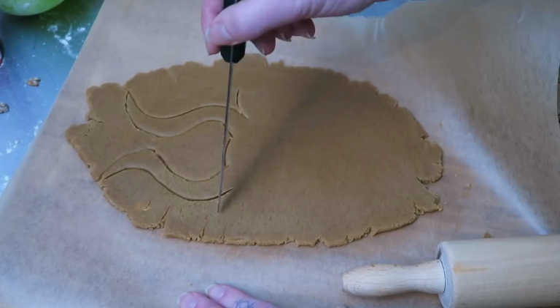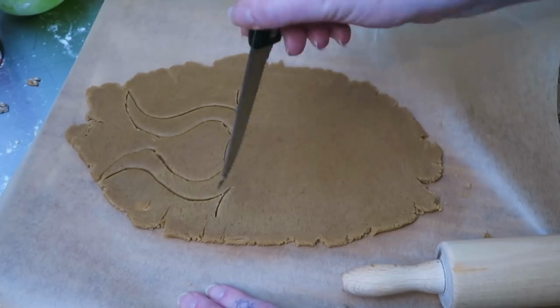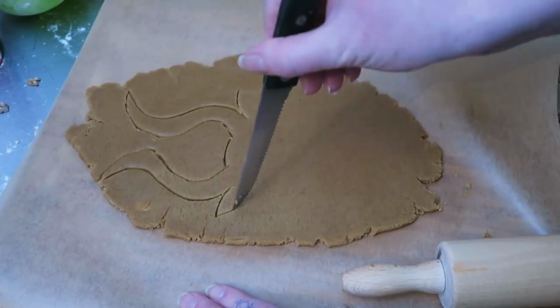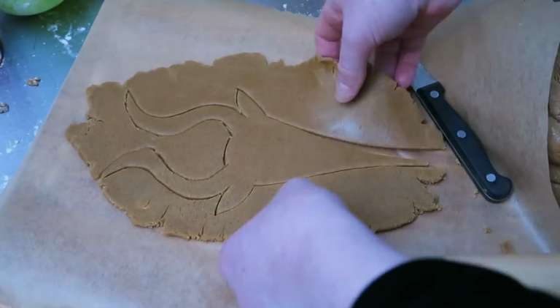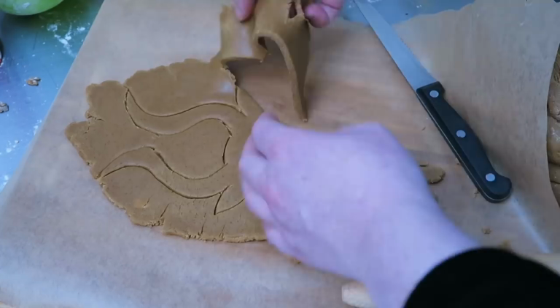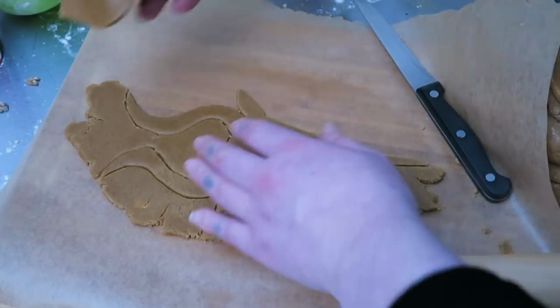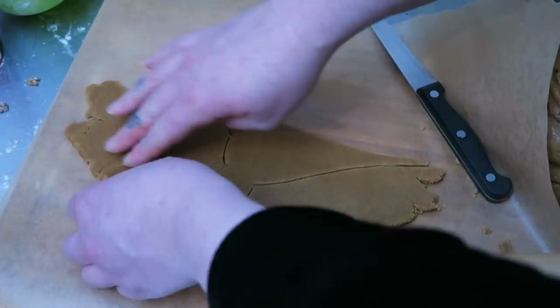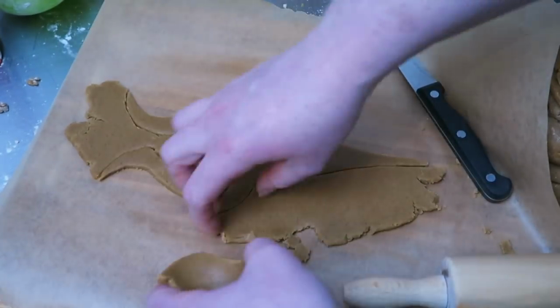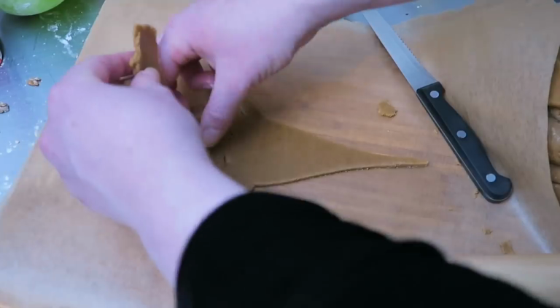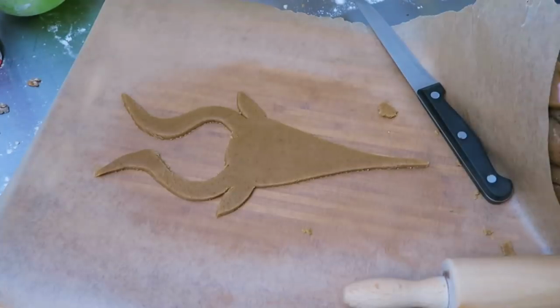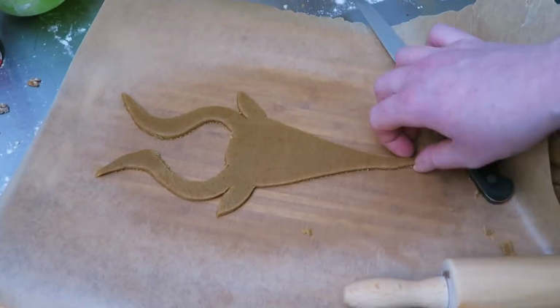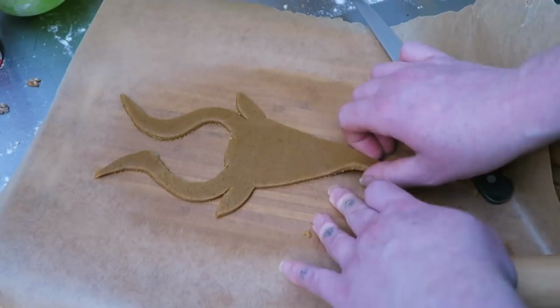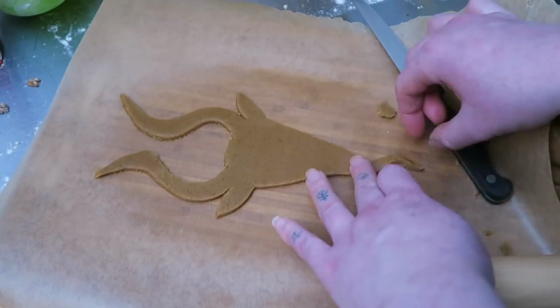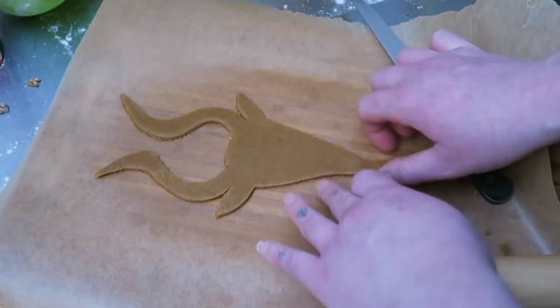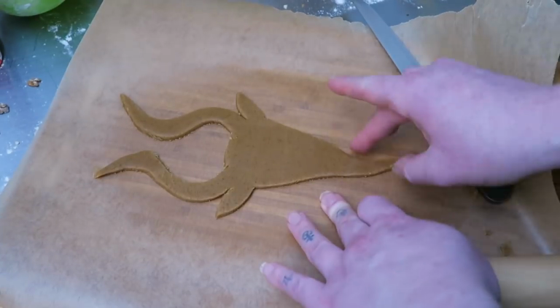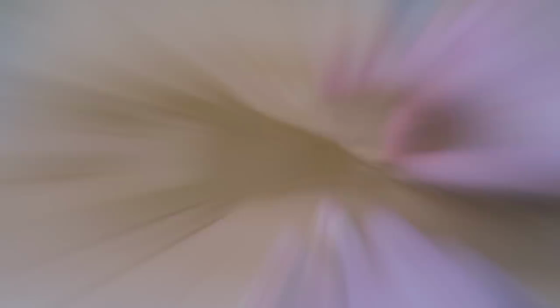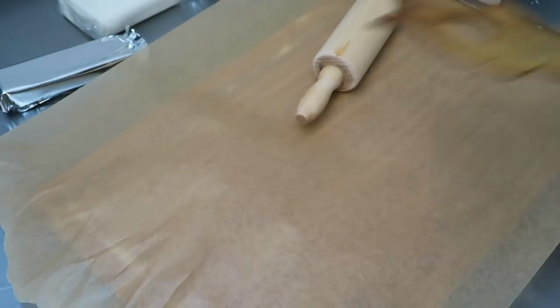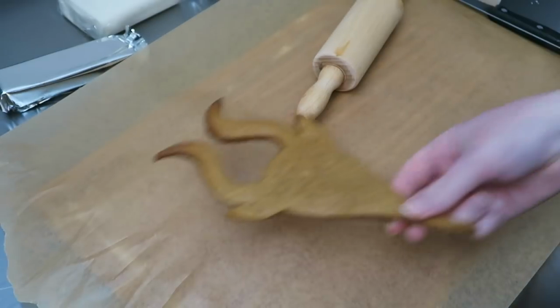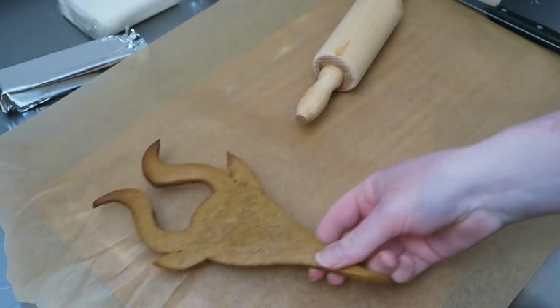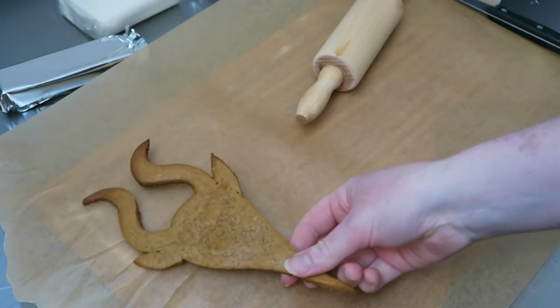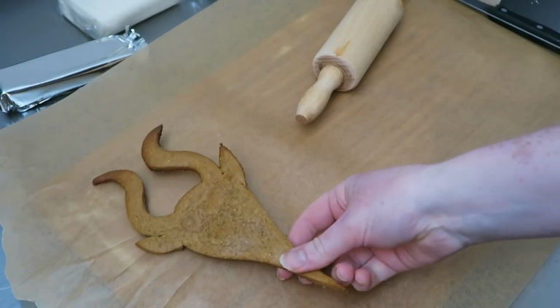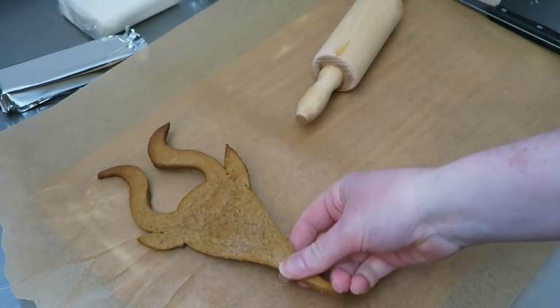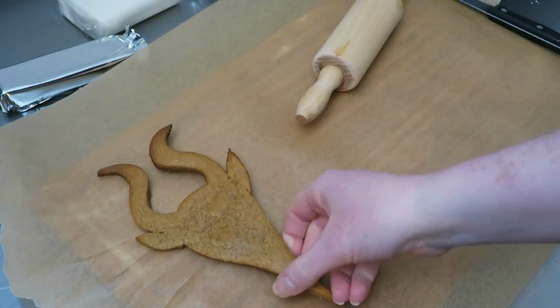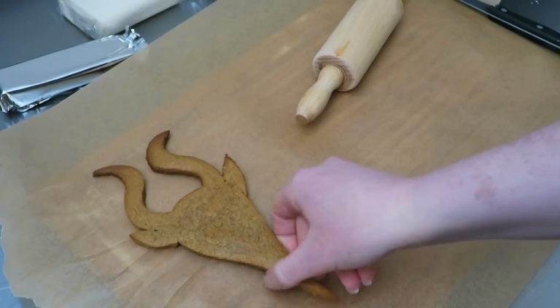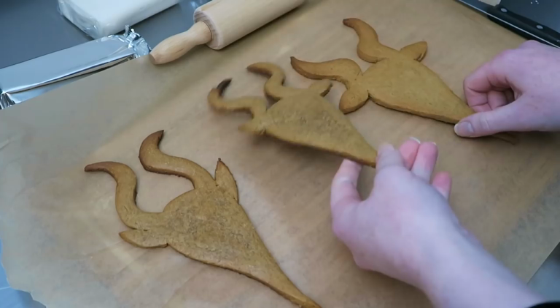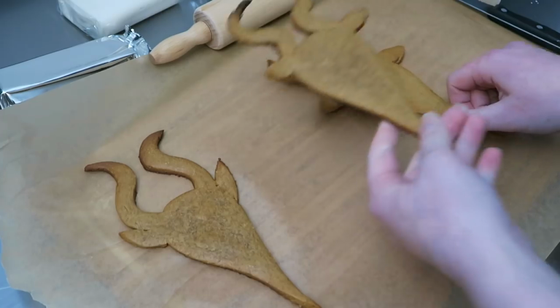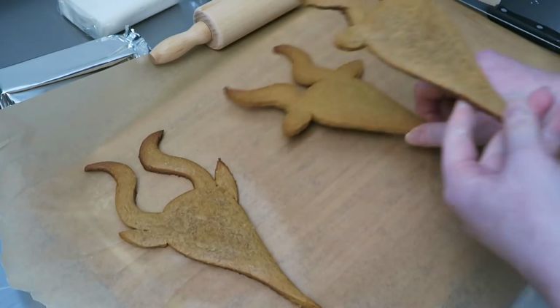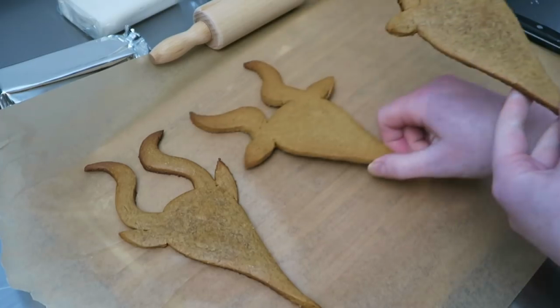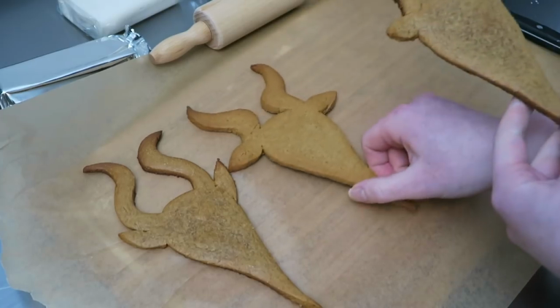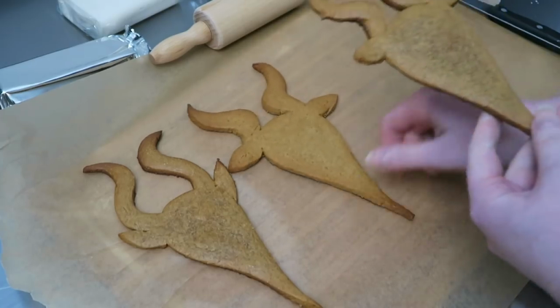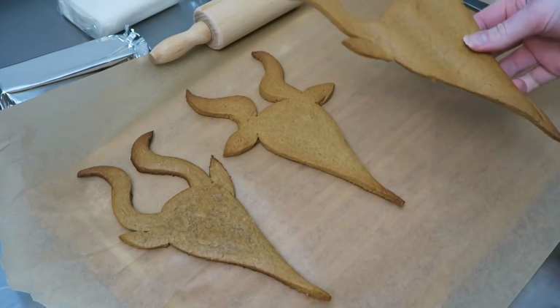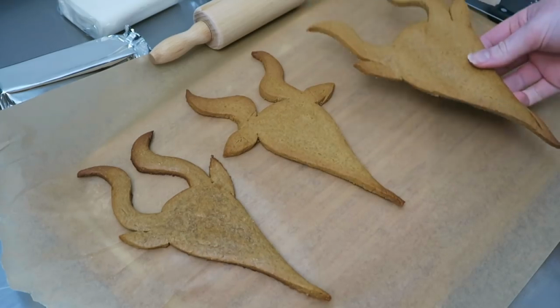Bake for 15 to 20 minutes at 160 degrees Celsius, until firm to the touch and just beginning to brown.